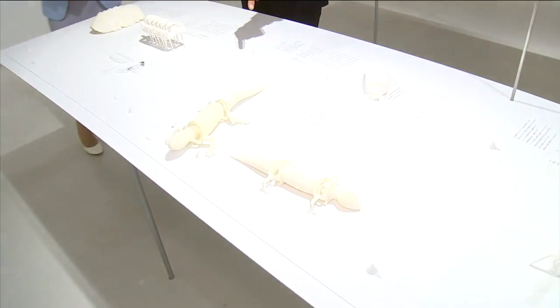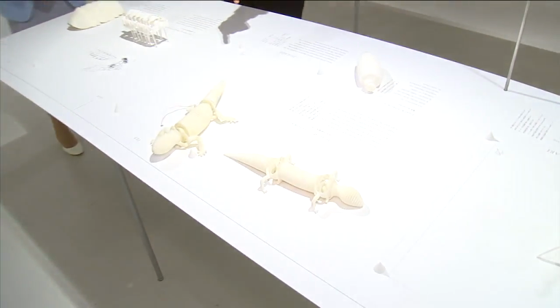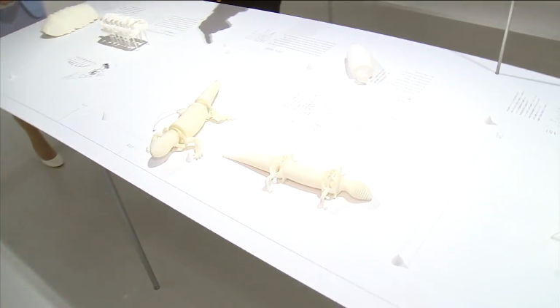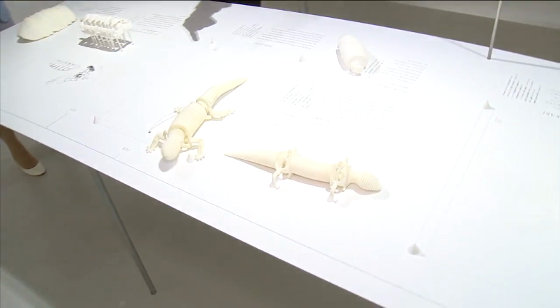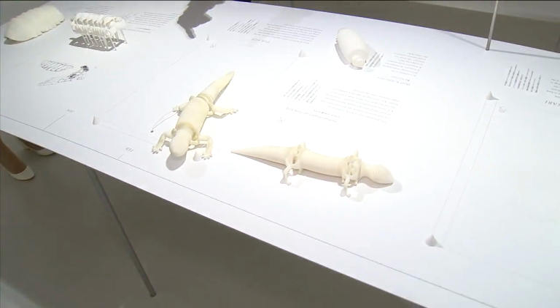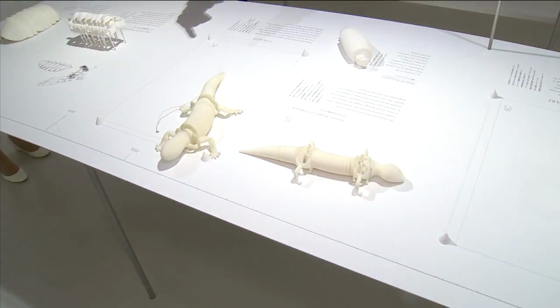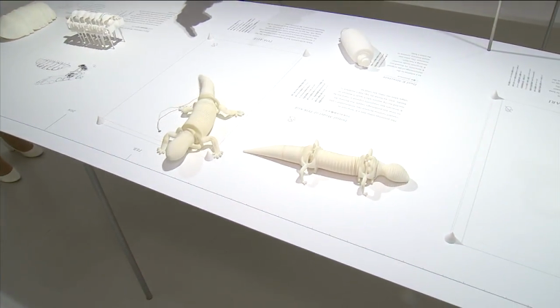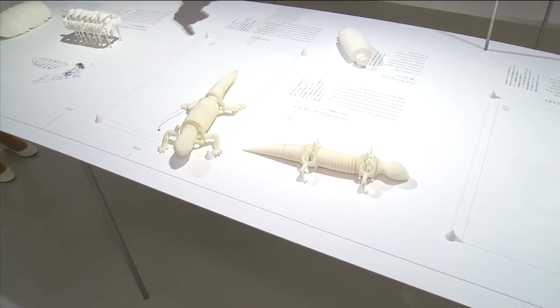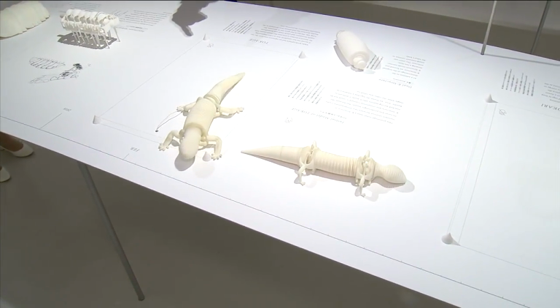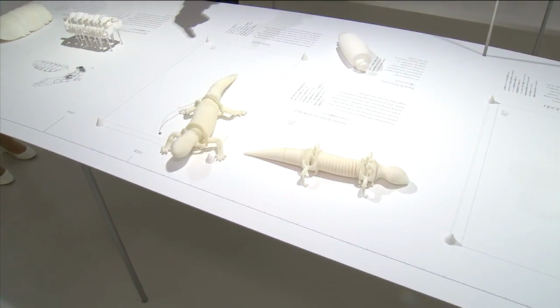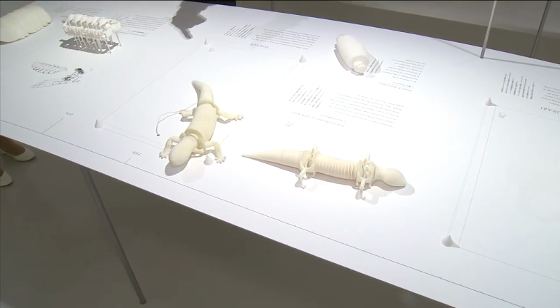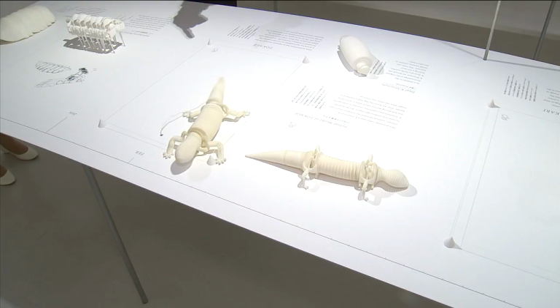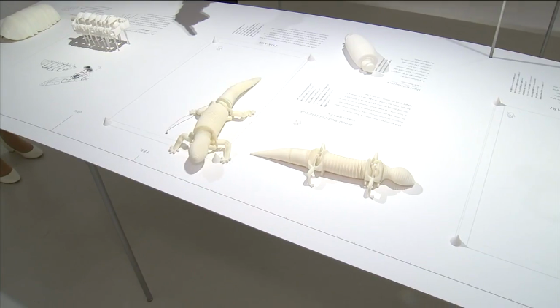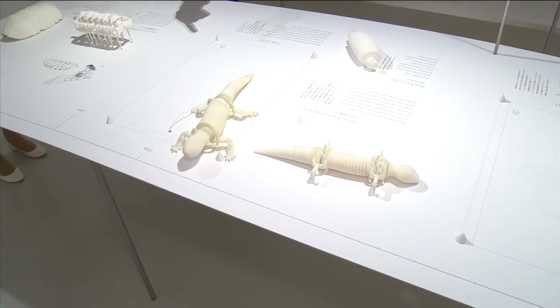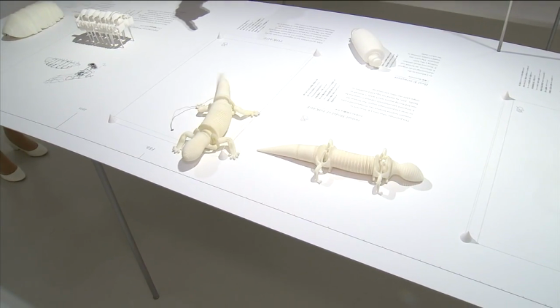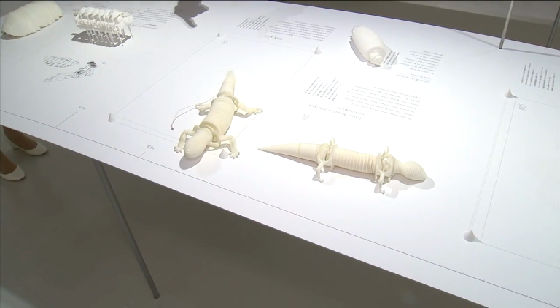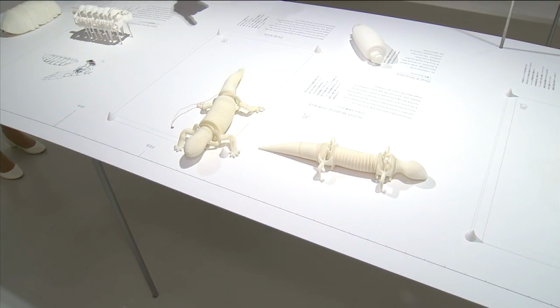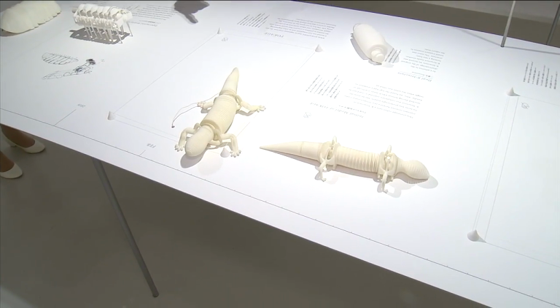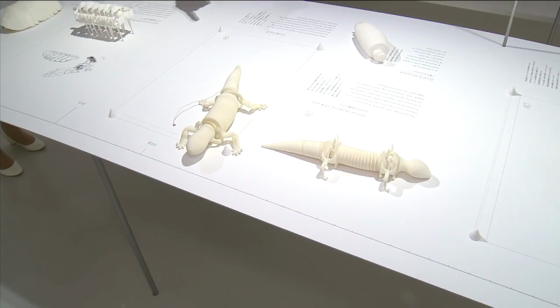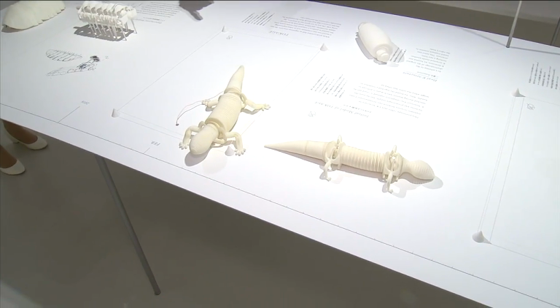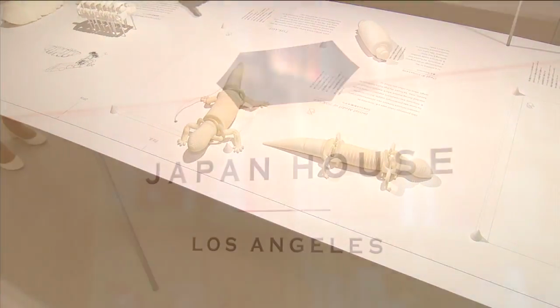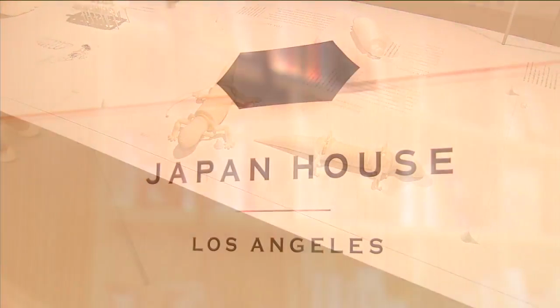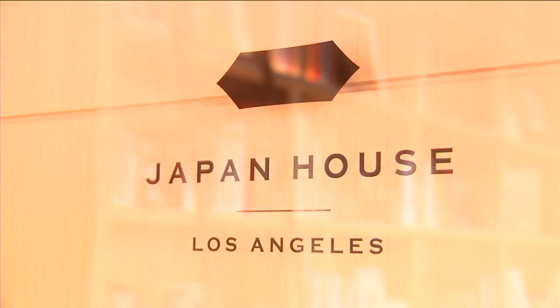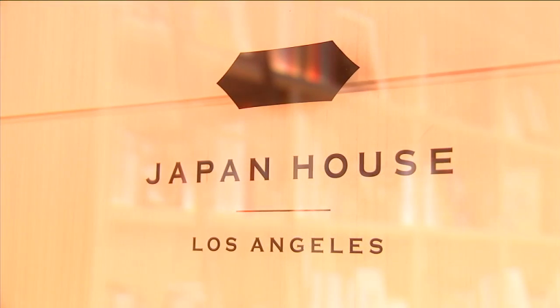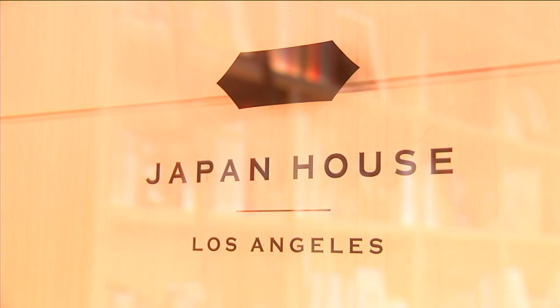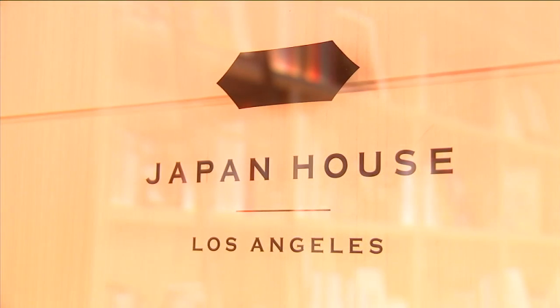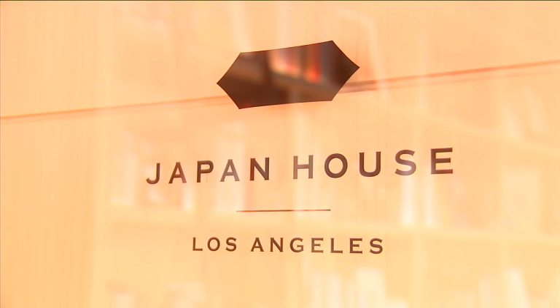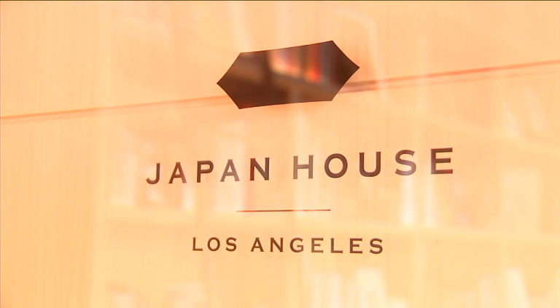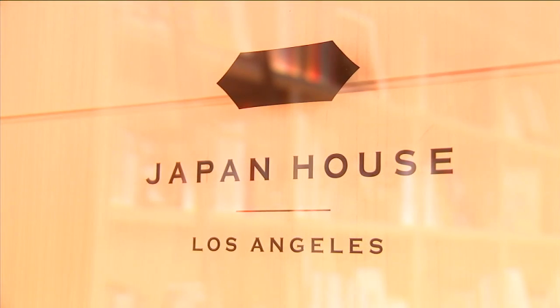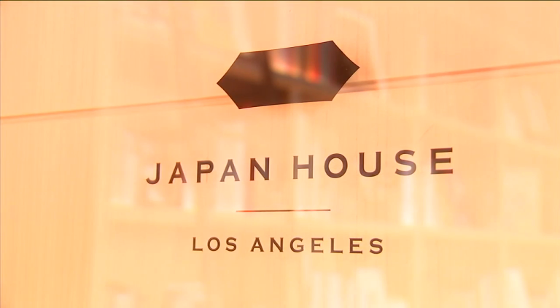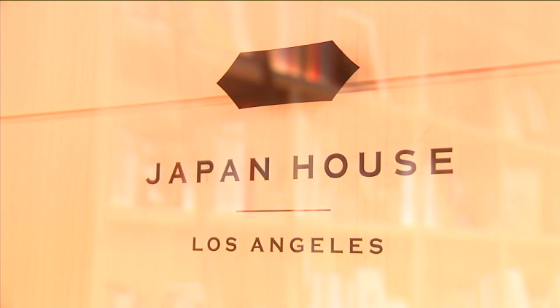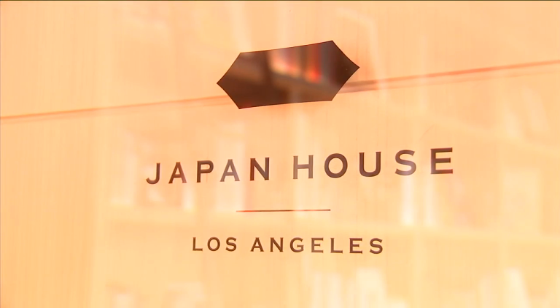It has a sensor where it knows when somebody gets close — it says it's blue. The name is simple: Japan House.